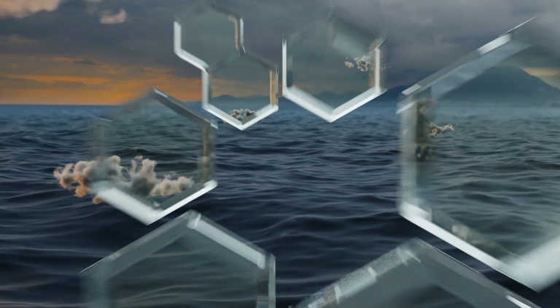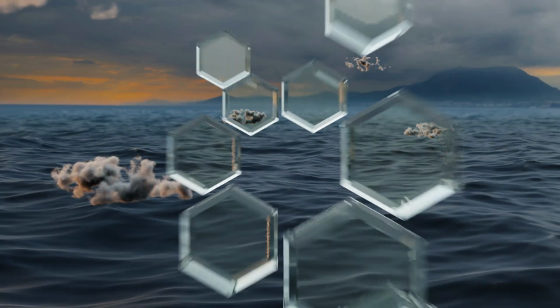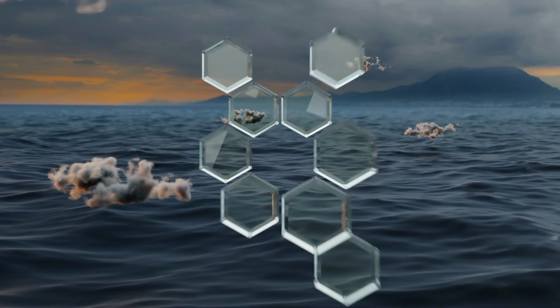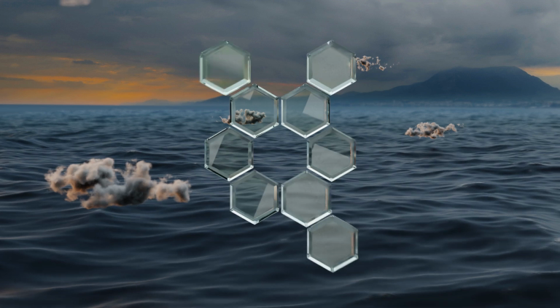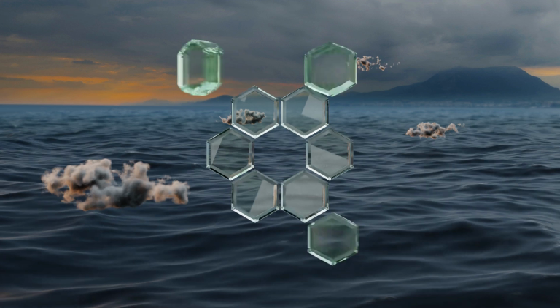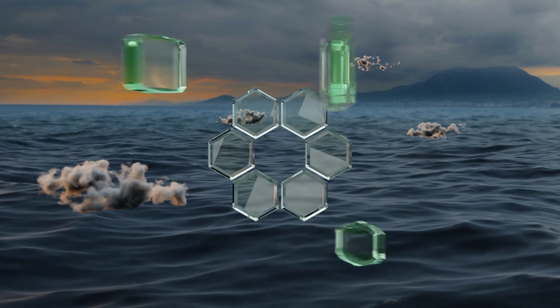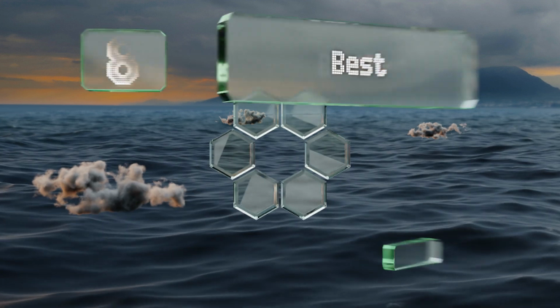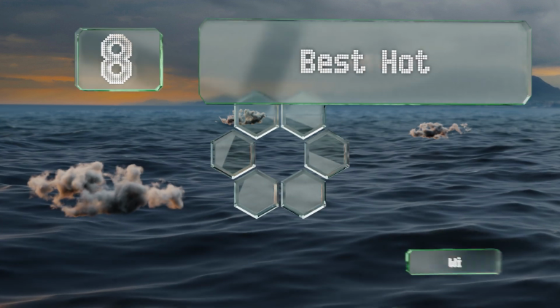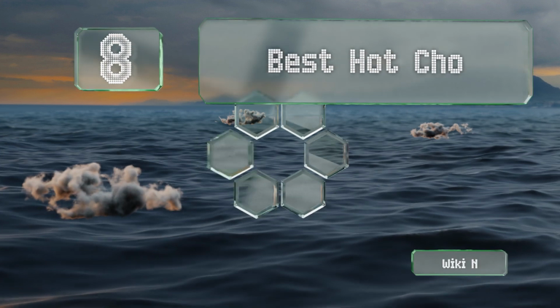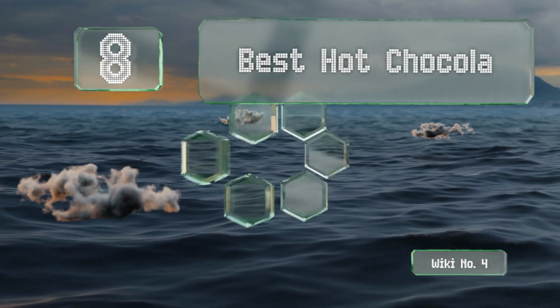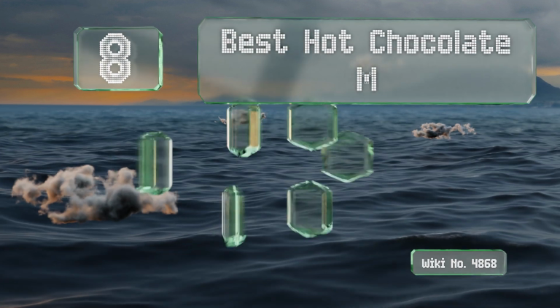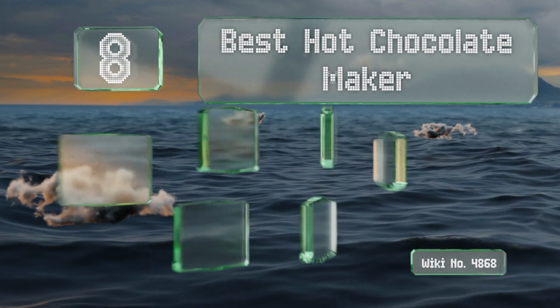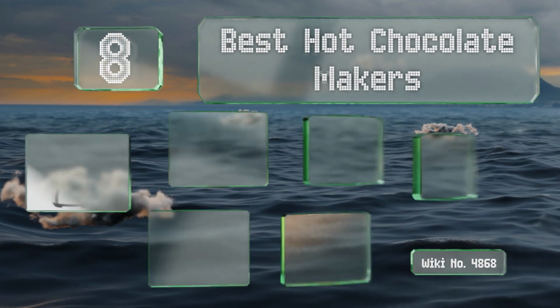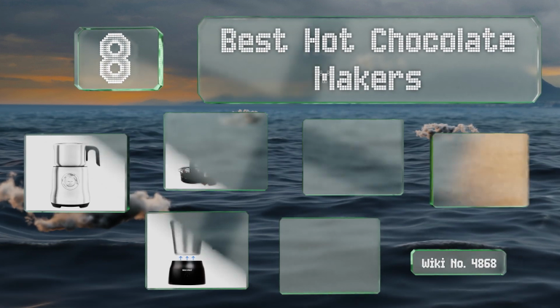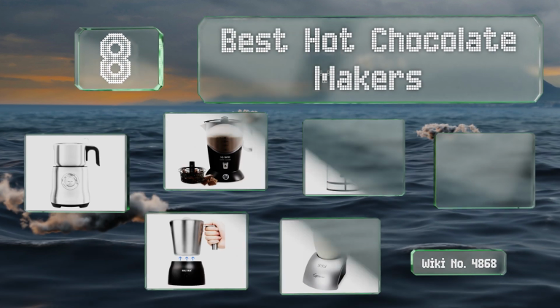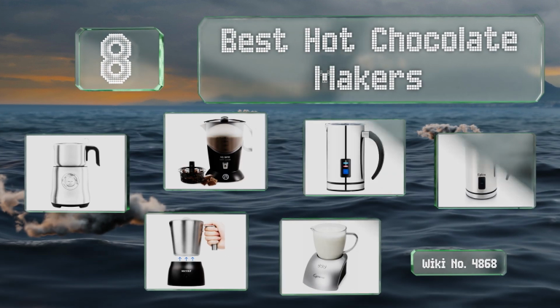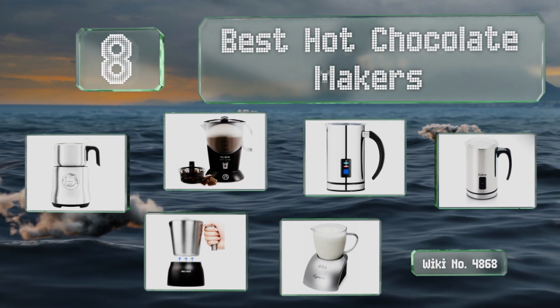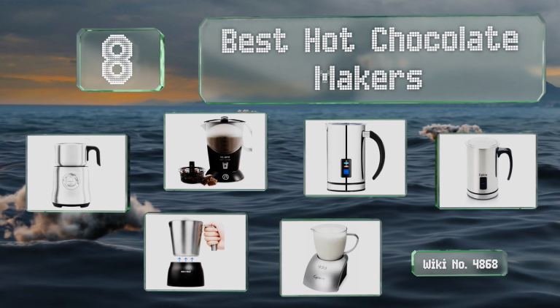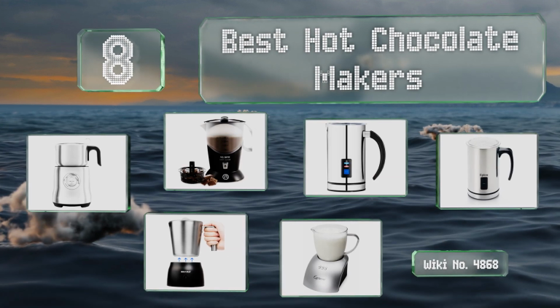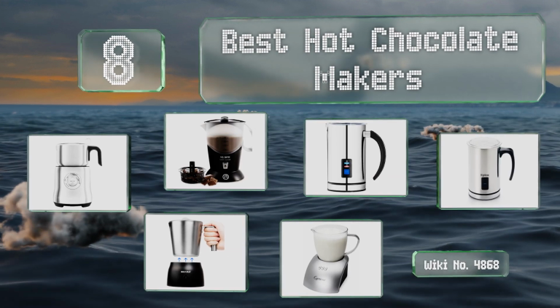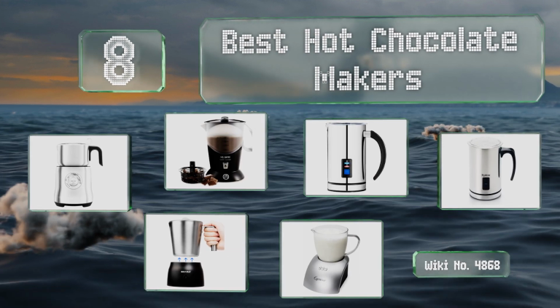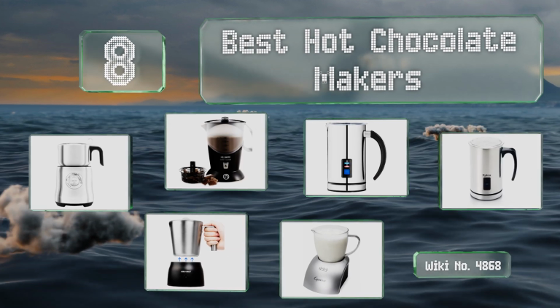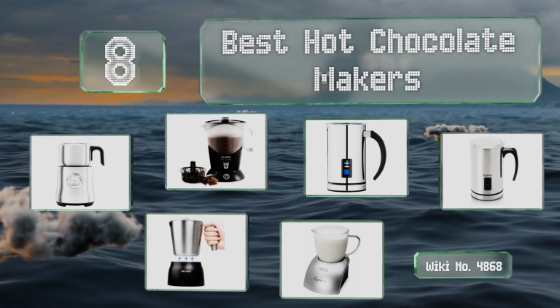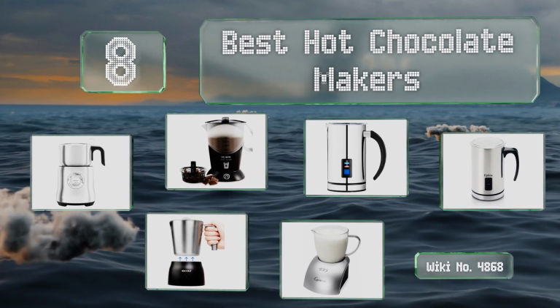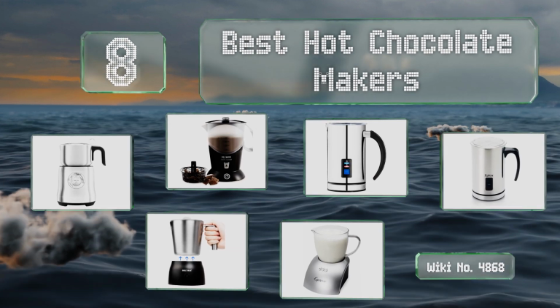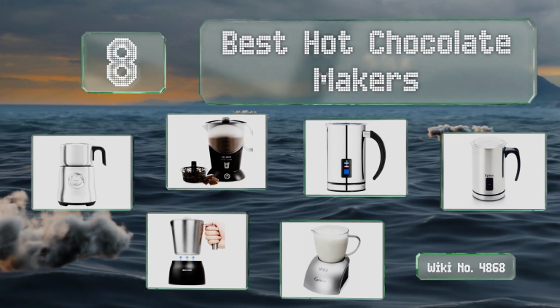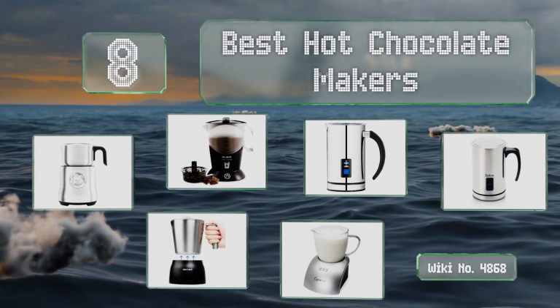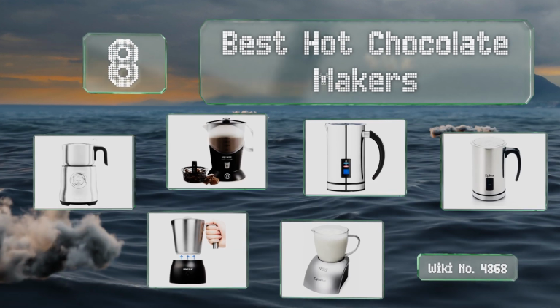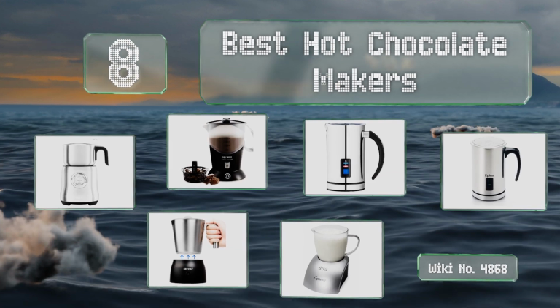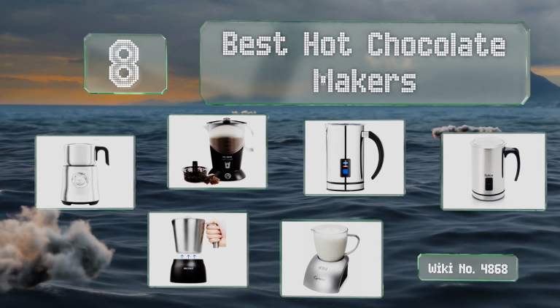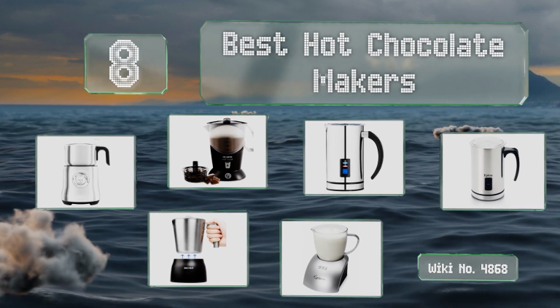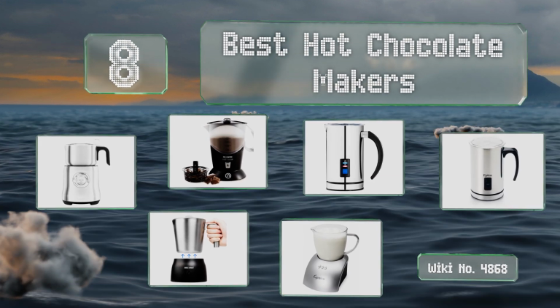EasyVid presents the eight best hot chocolate makers. Let's get started with the list.